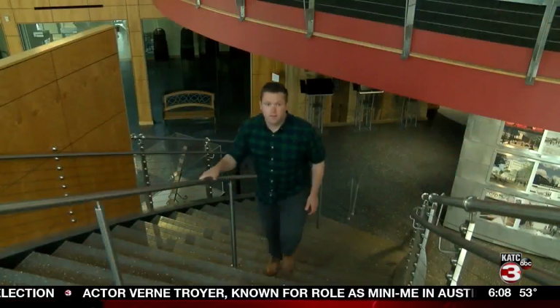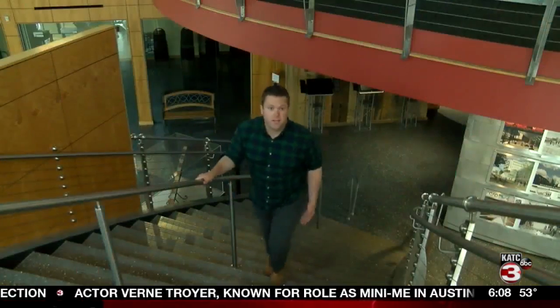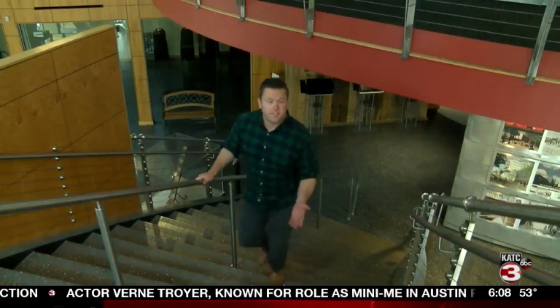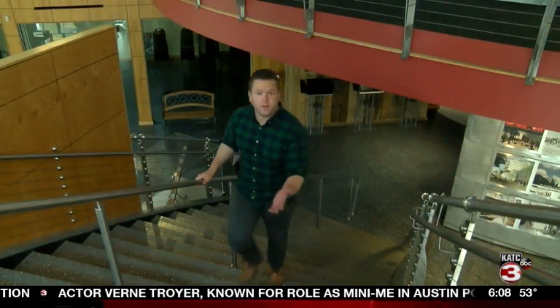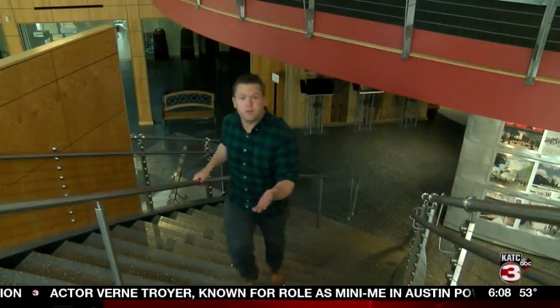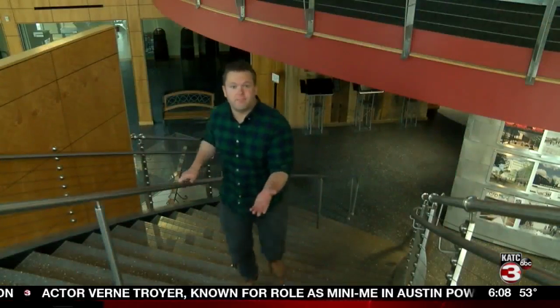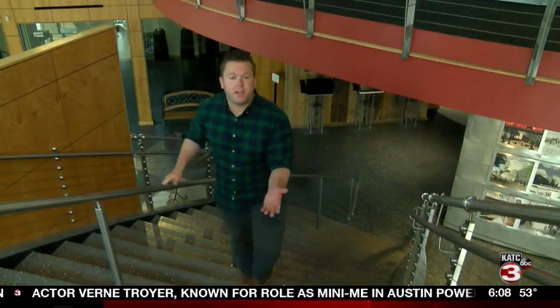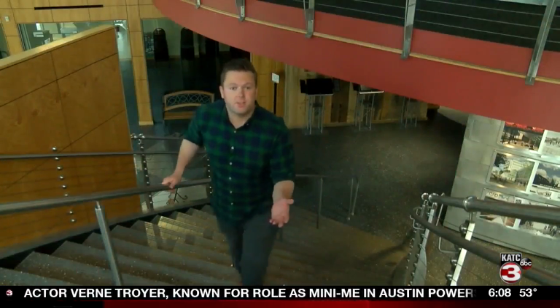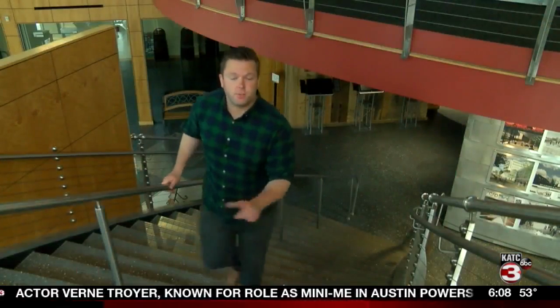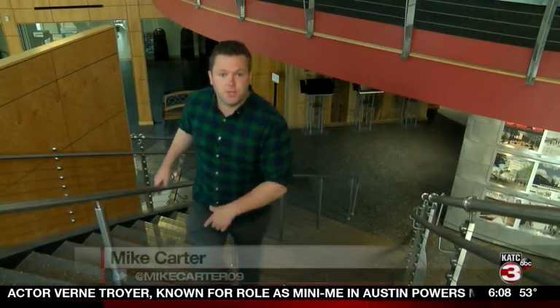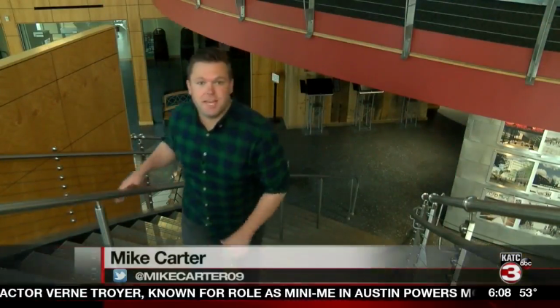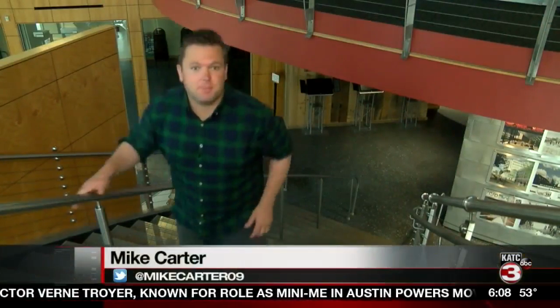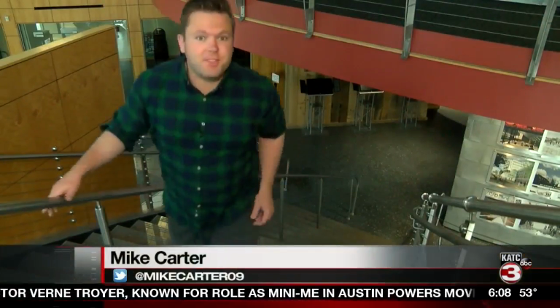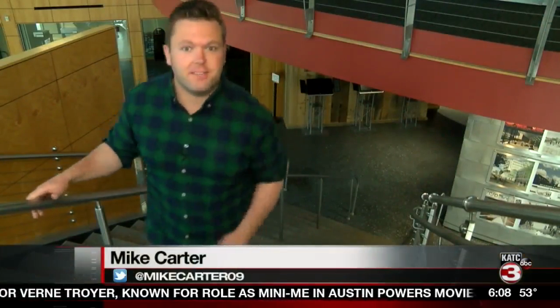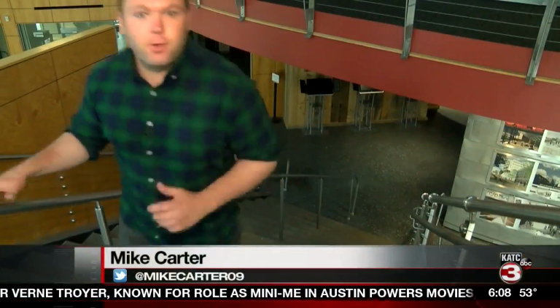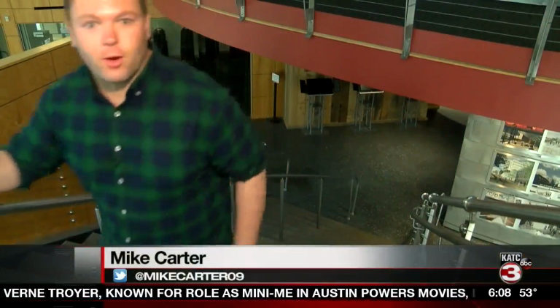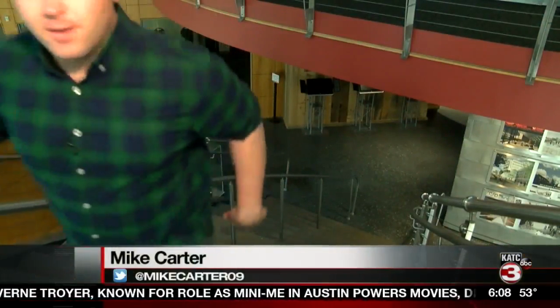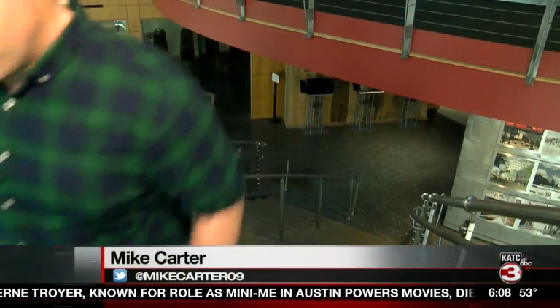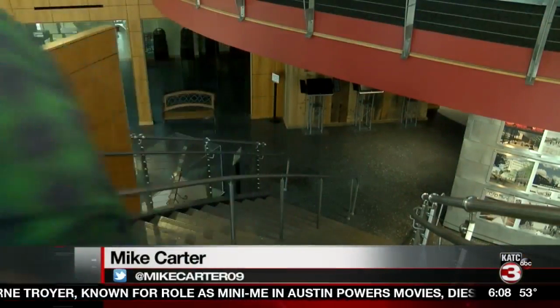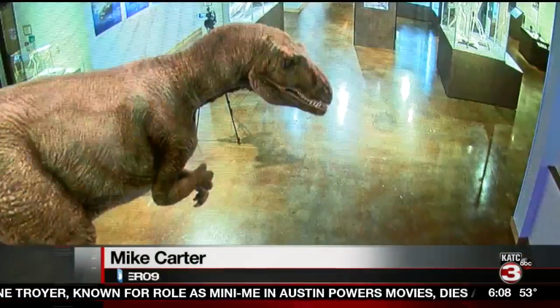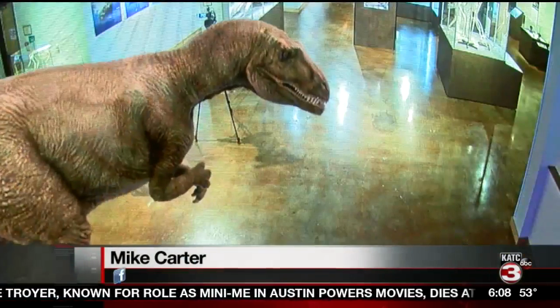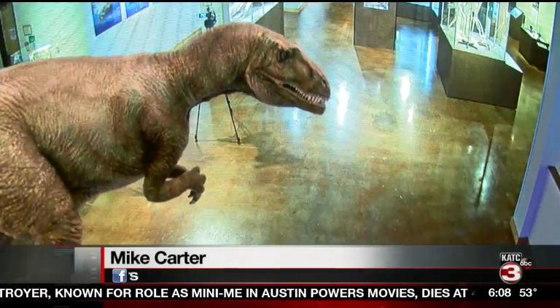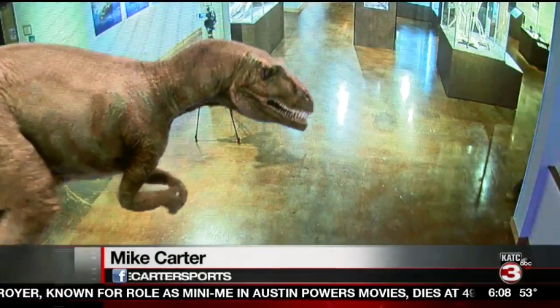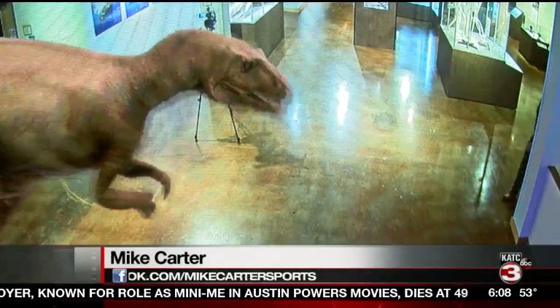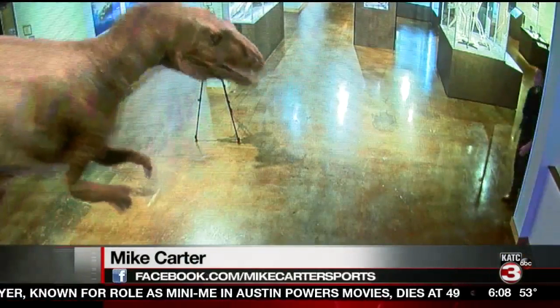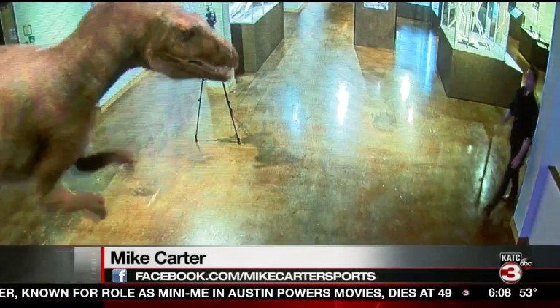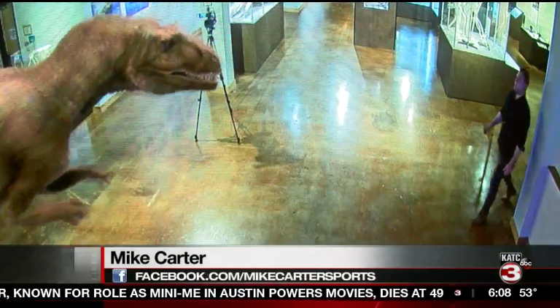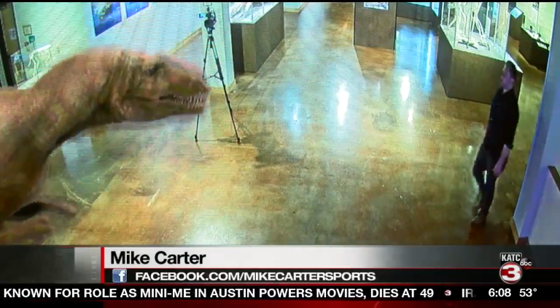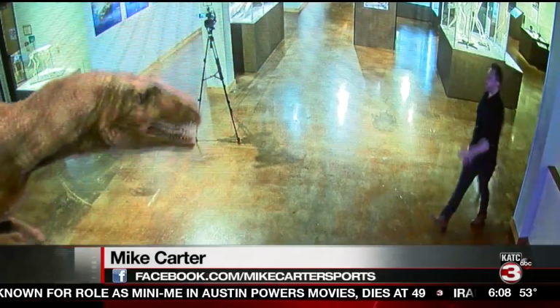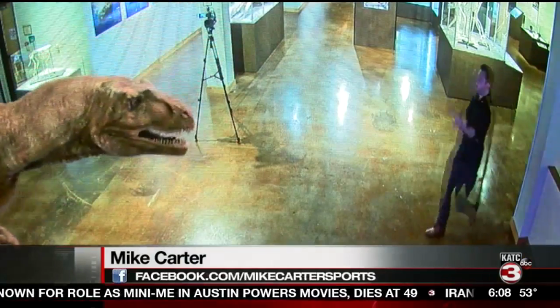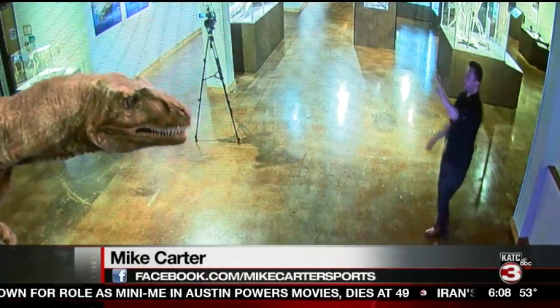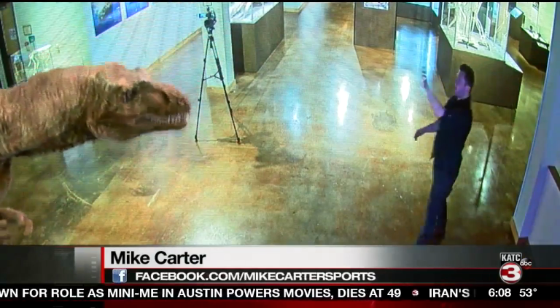And if you get tired of looking at fossils, just head up to the second floor, where you can almost meet the real thing.